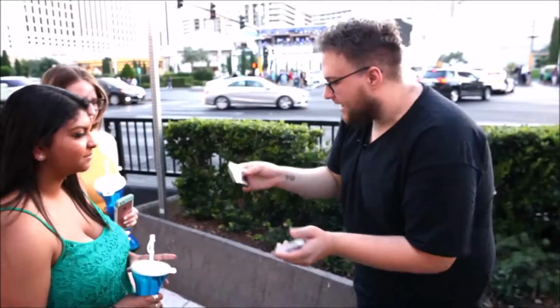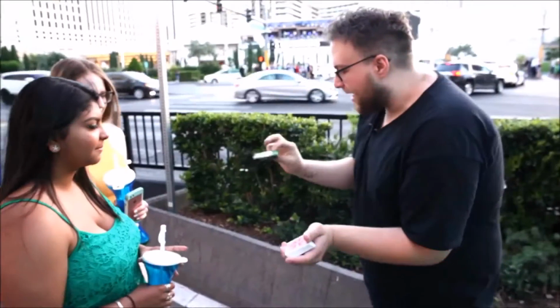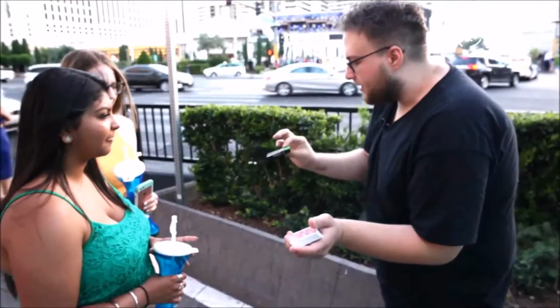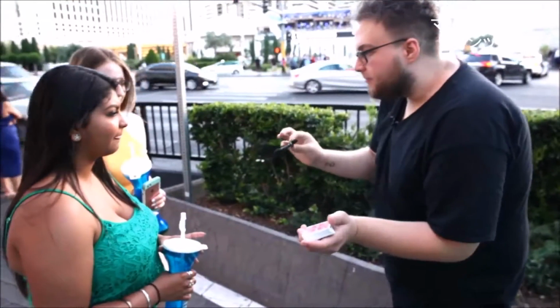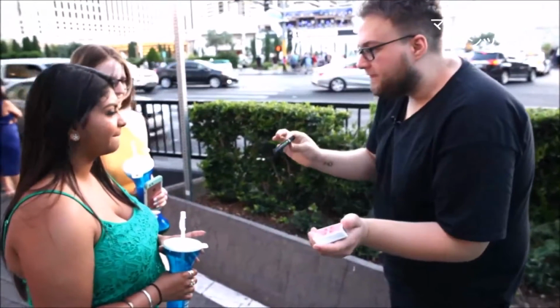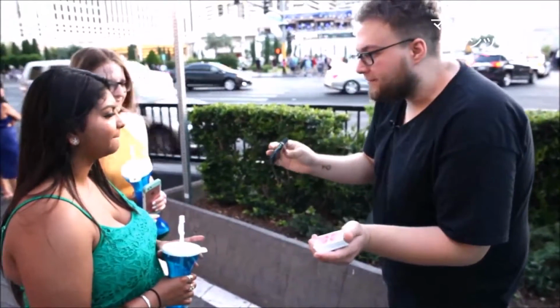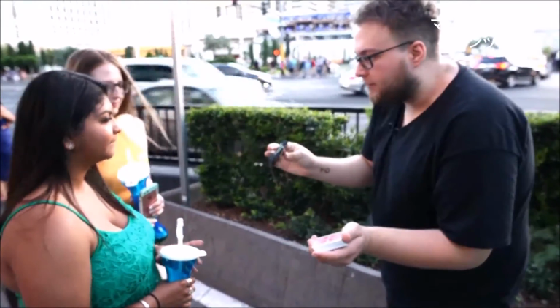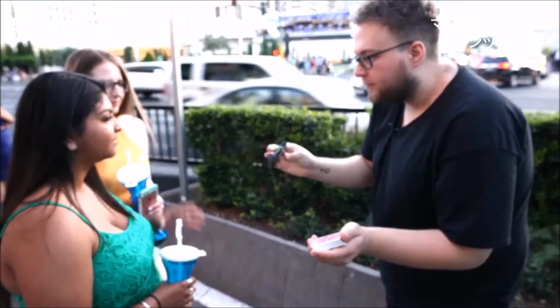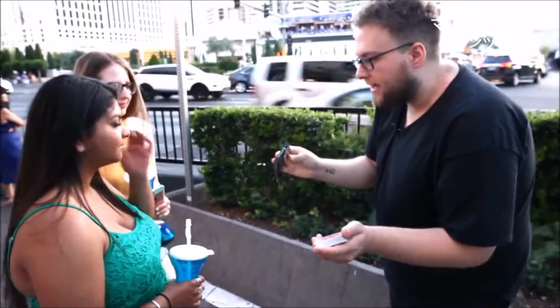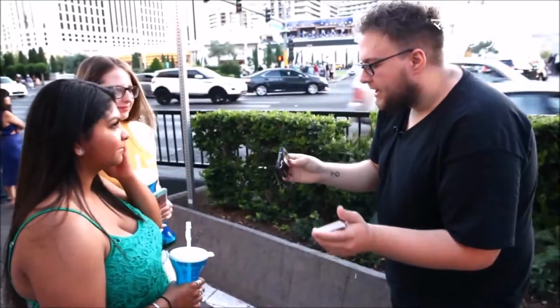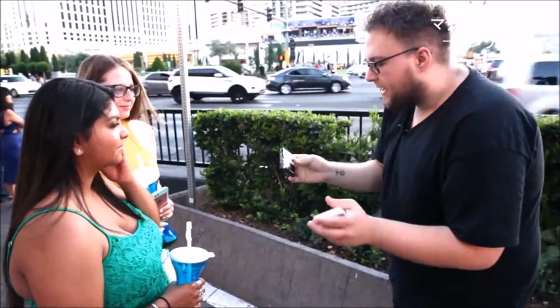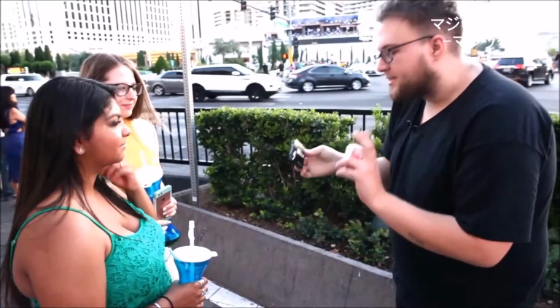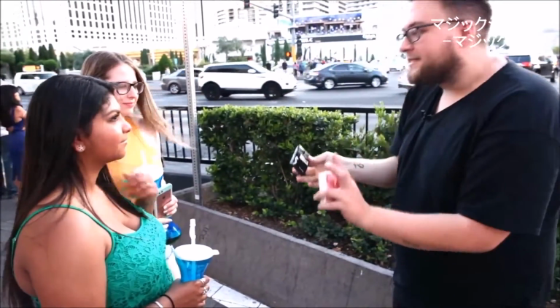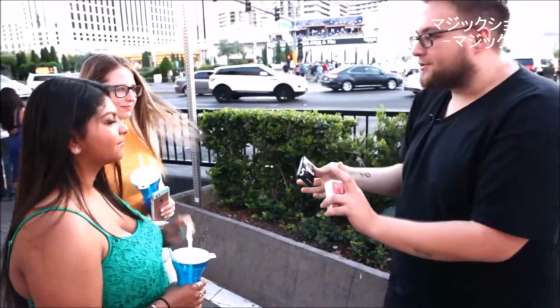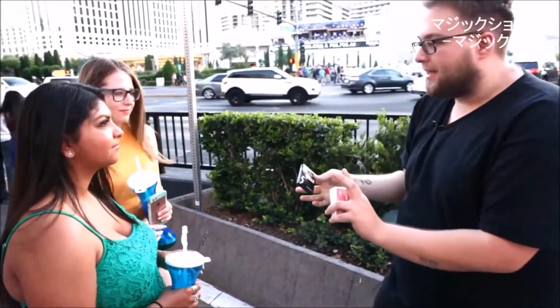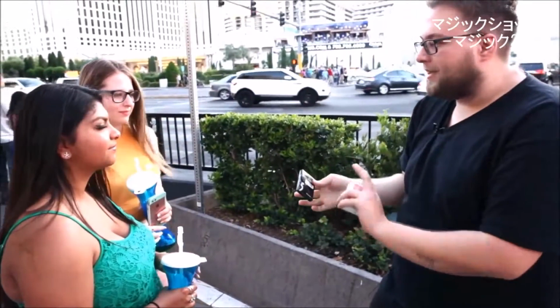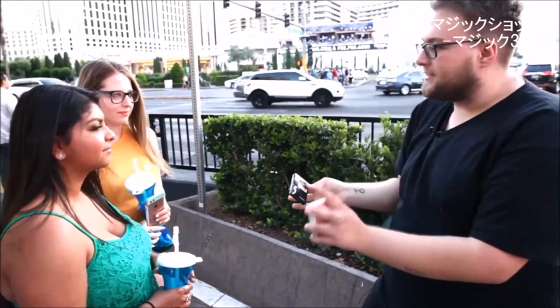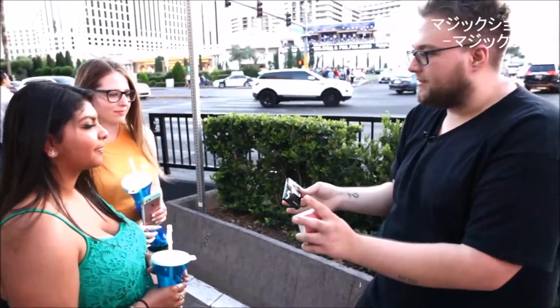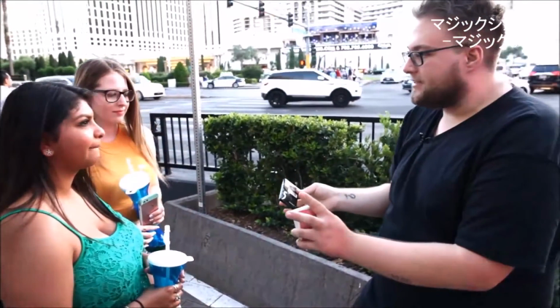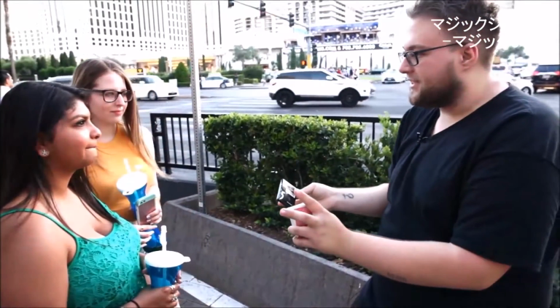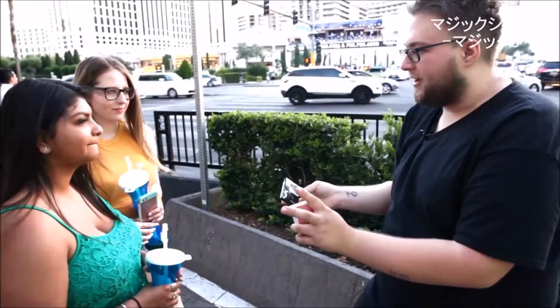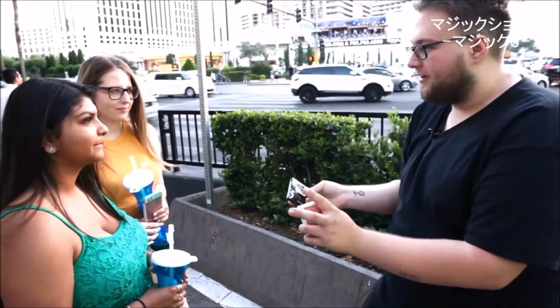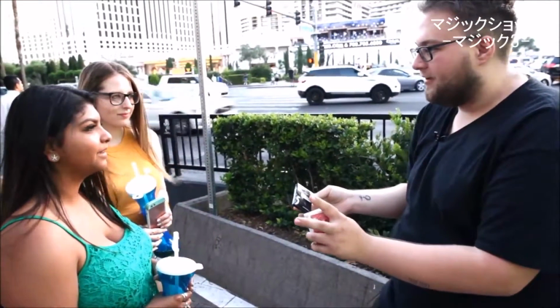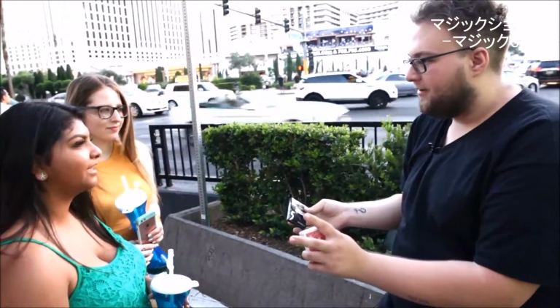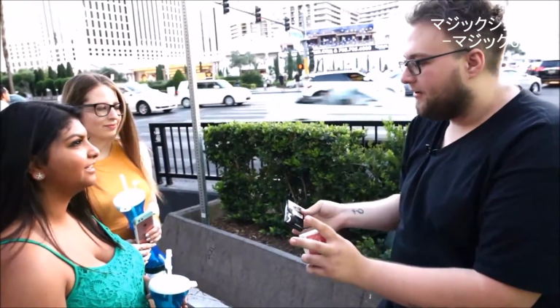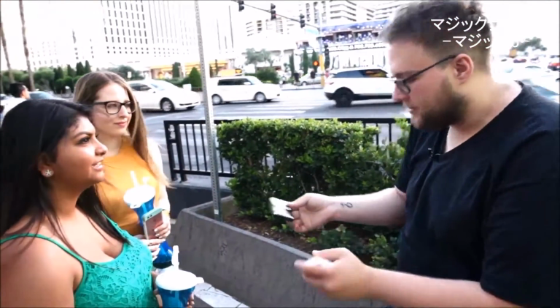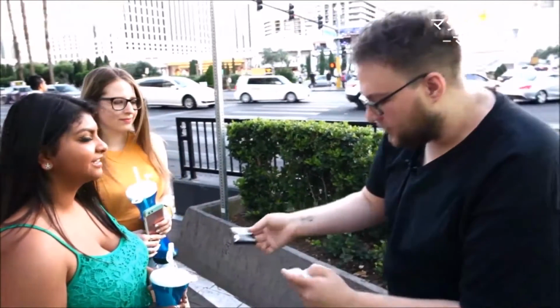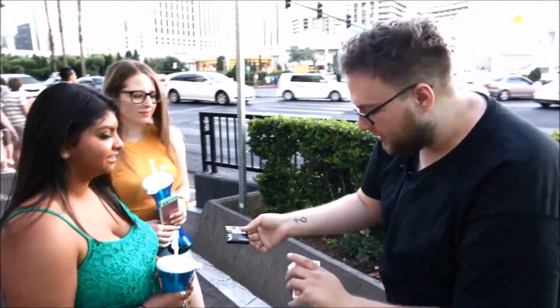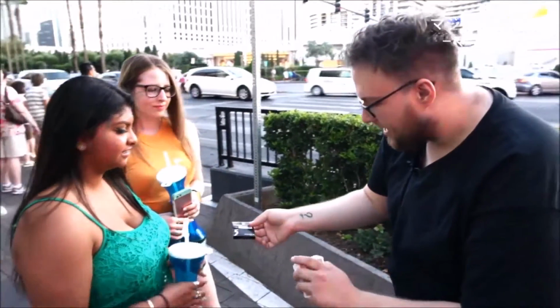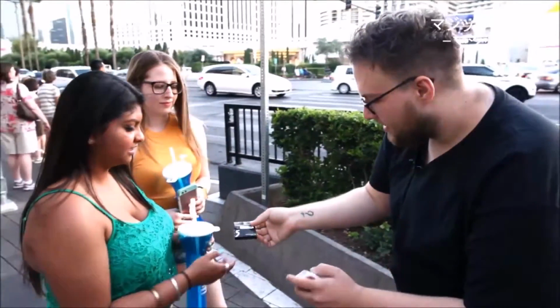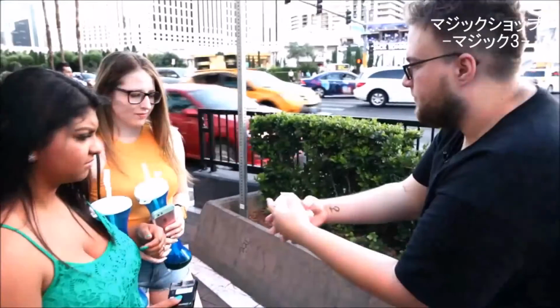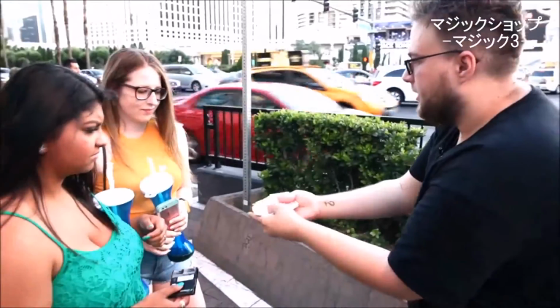I have a pack of gum — five gum, right? There's something special about it, but I don't want to tell you what it is just yet. Alright, so can you hold onto that? Can you pick a card?